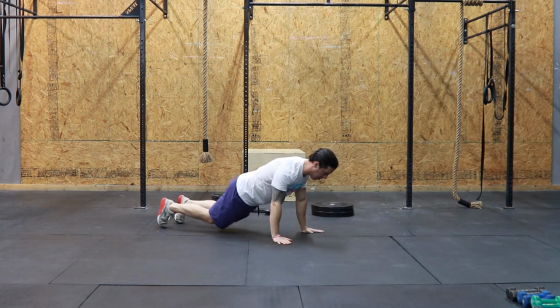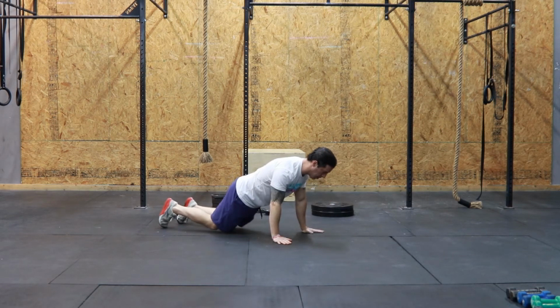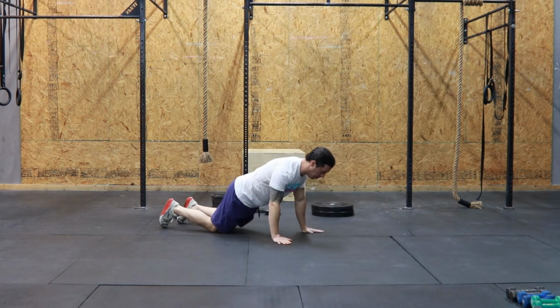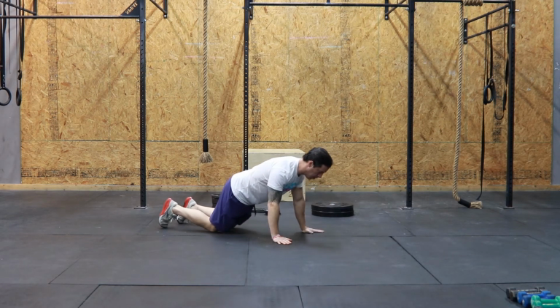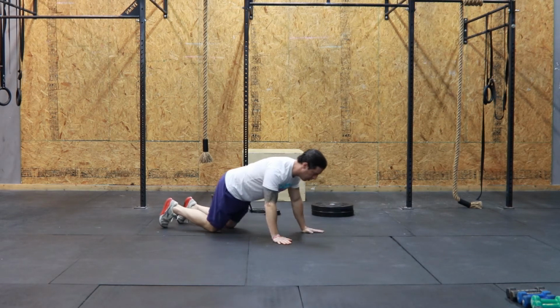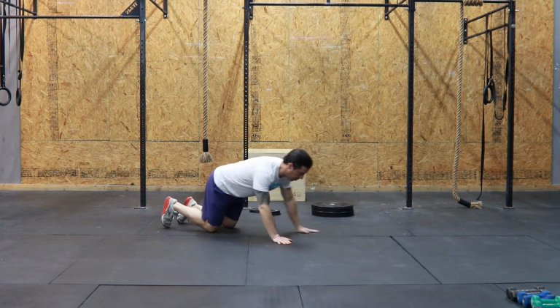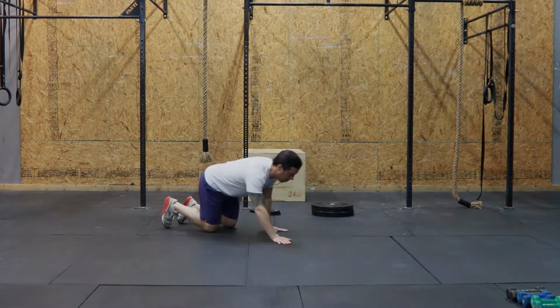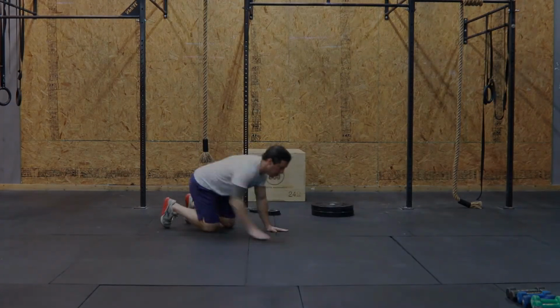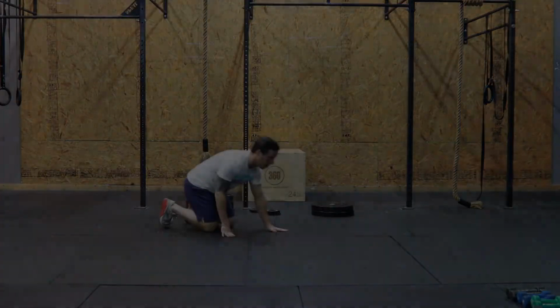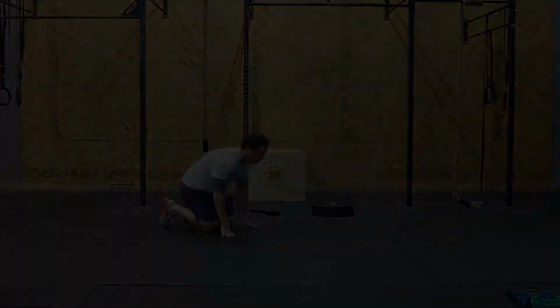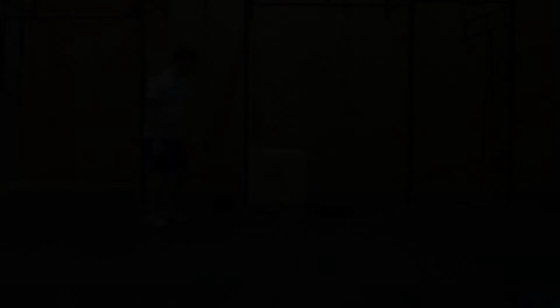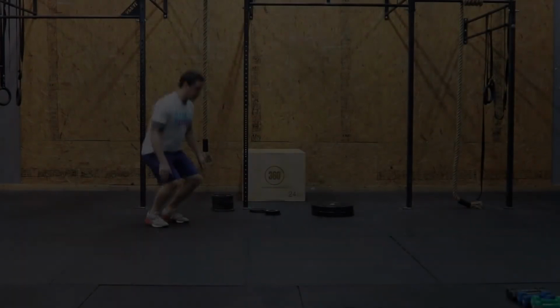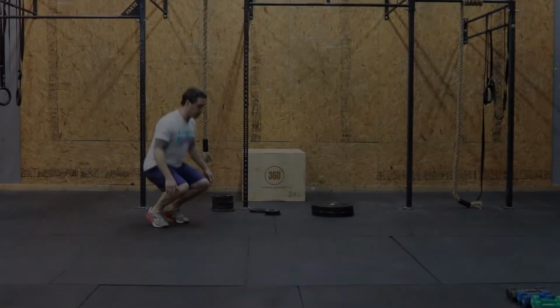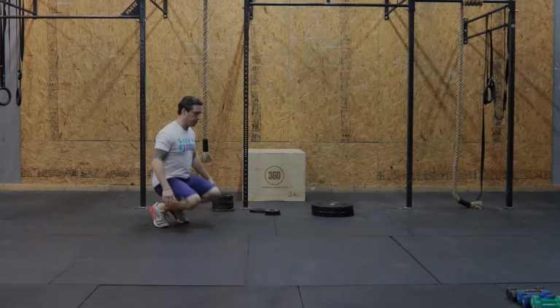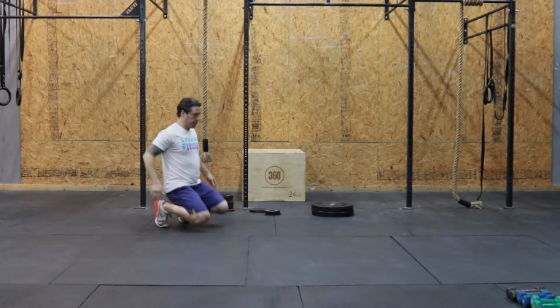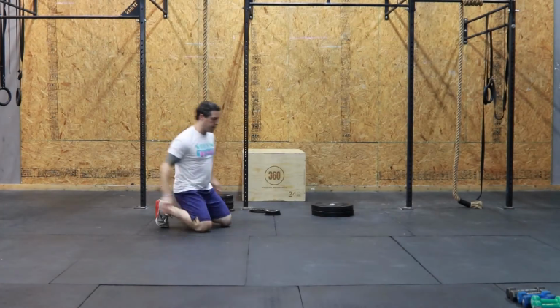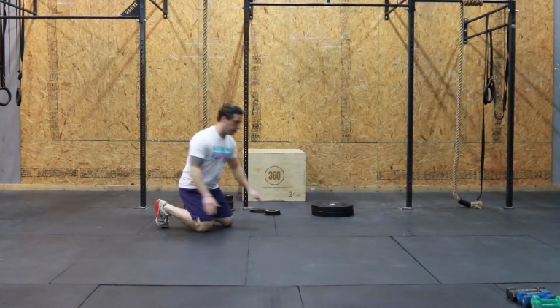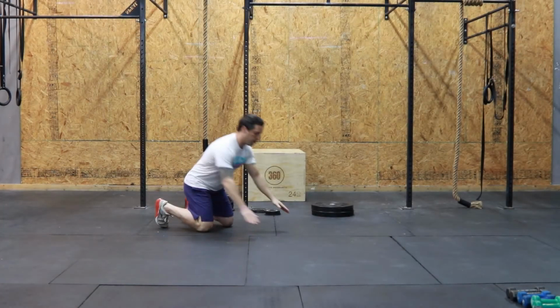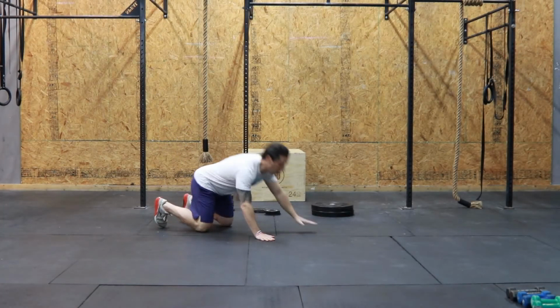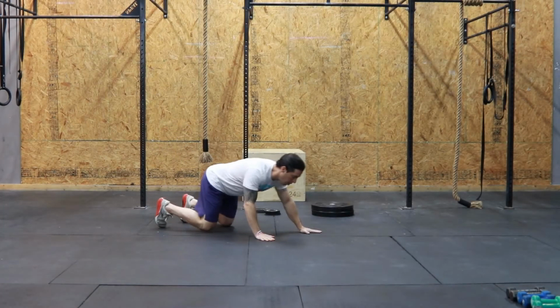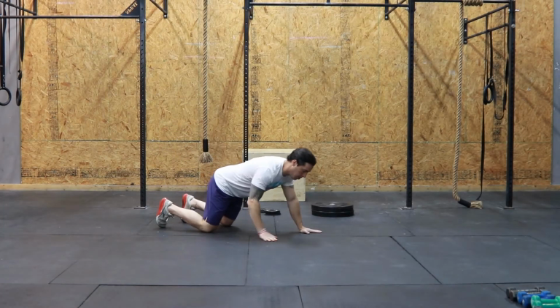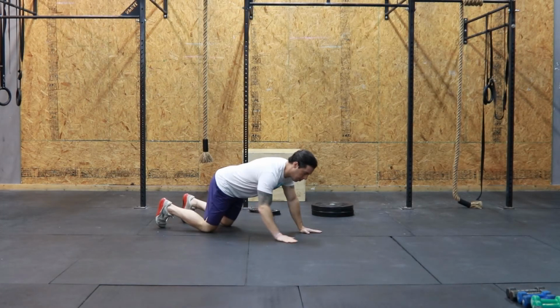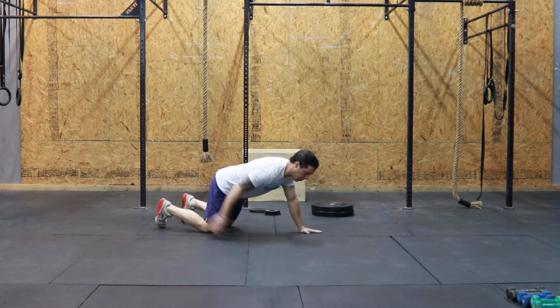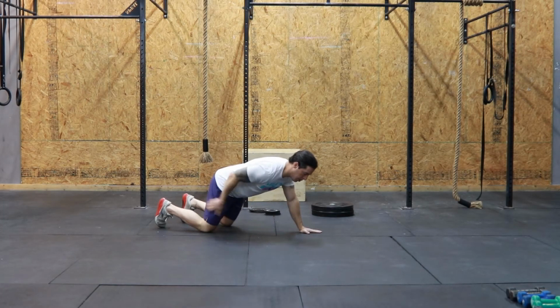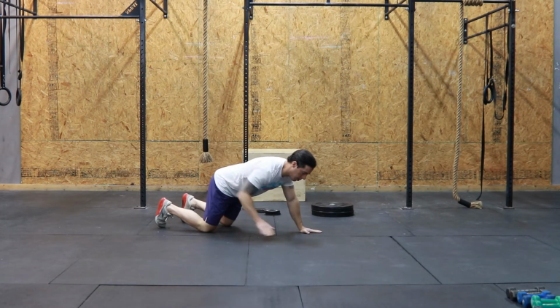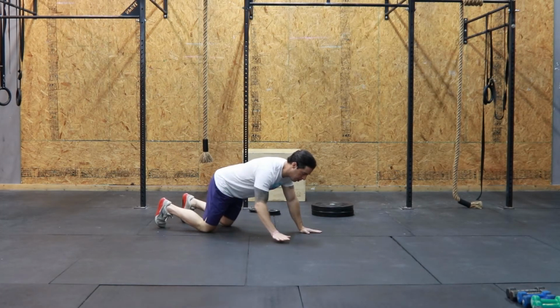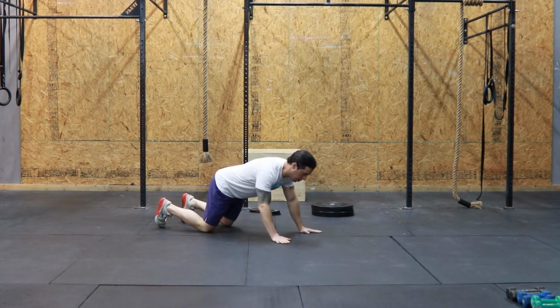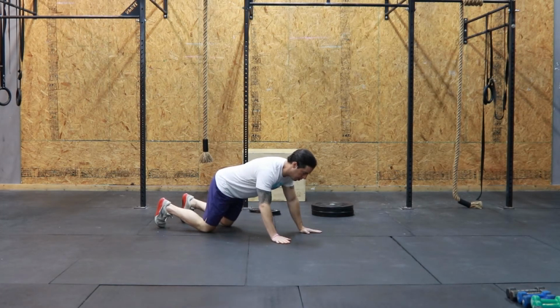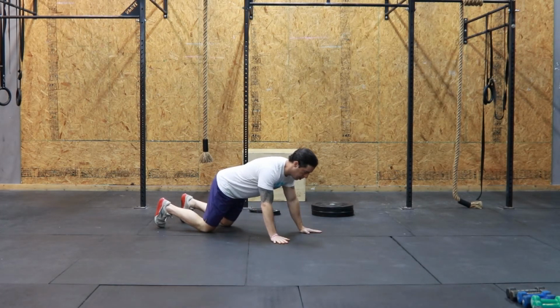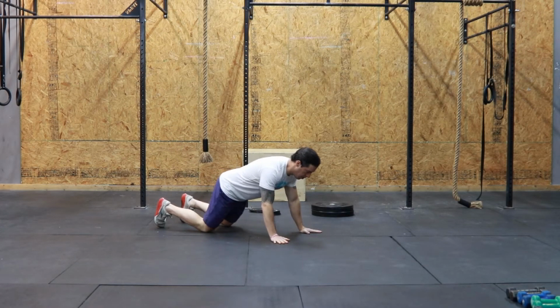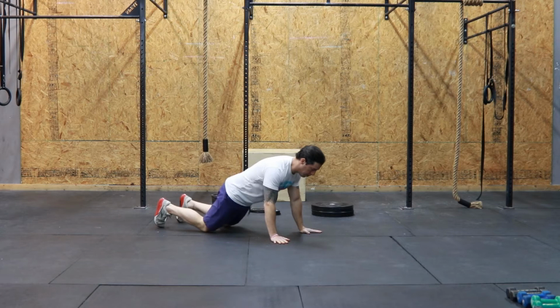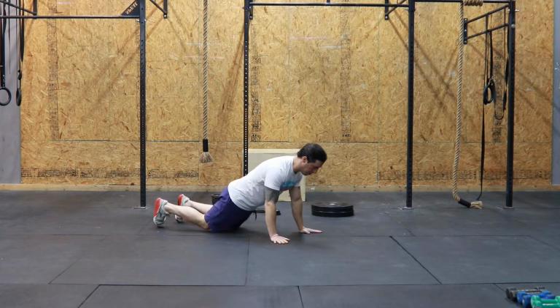The range of motion is all the way down to the floor. Our chest touches the floor and our arms are locked out at the top.